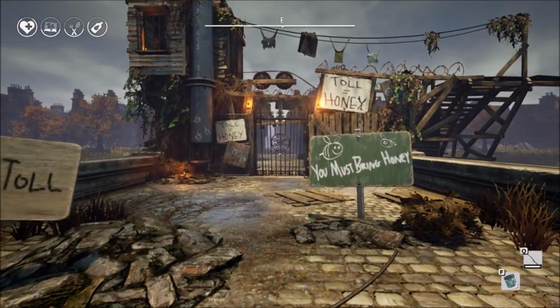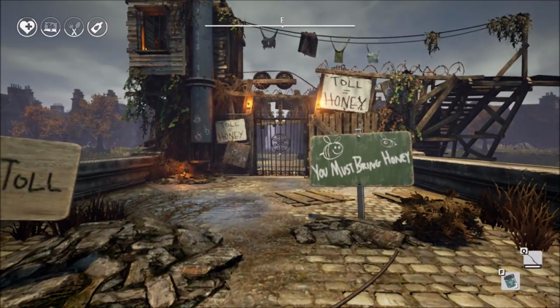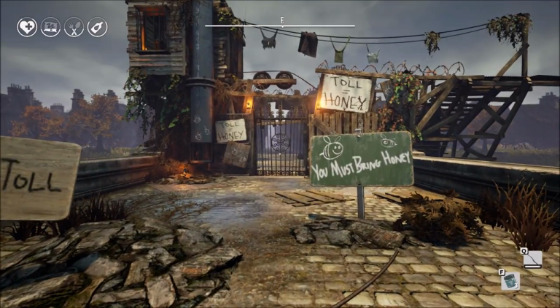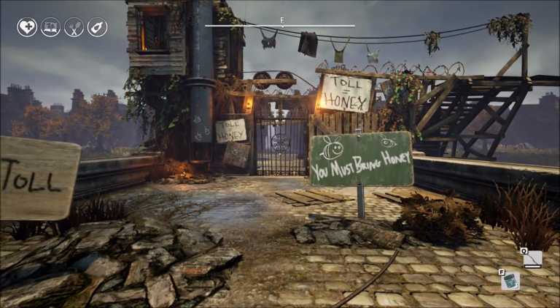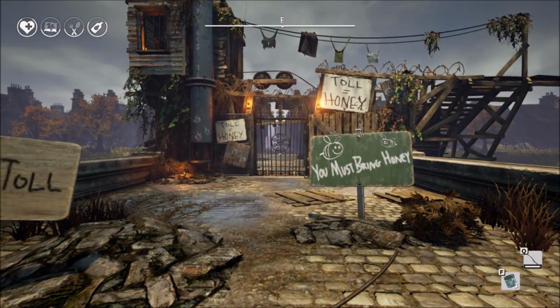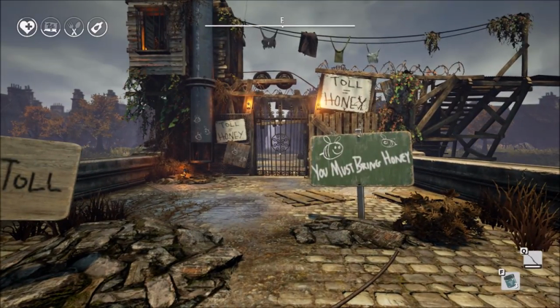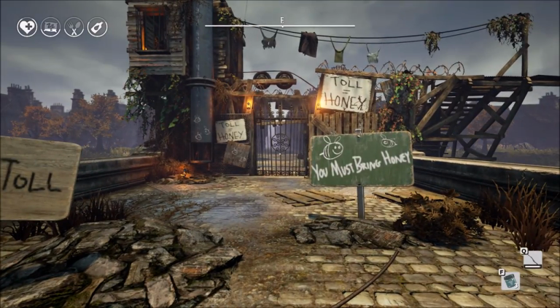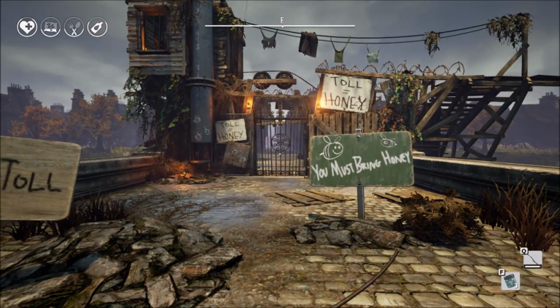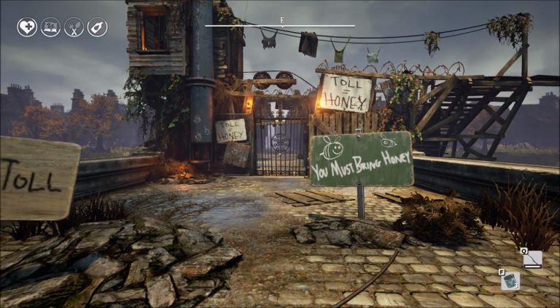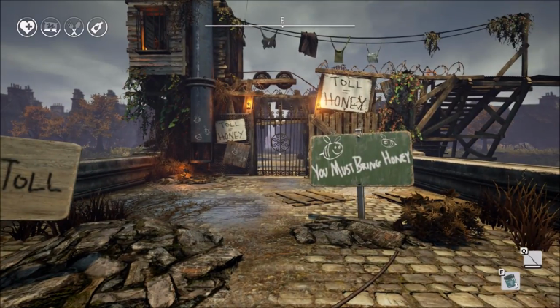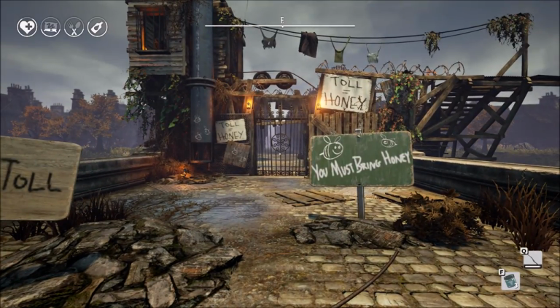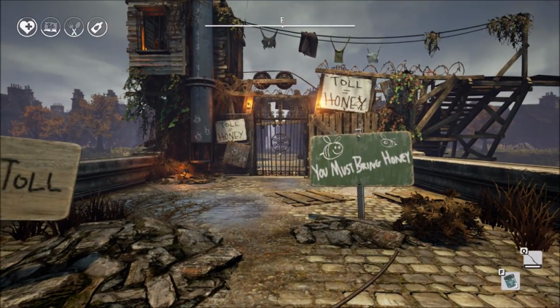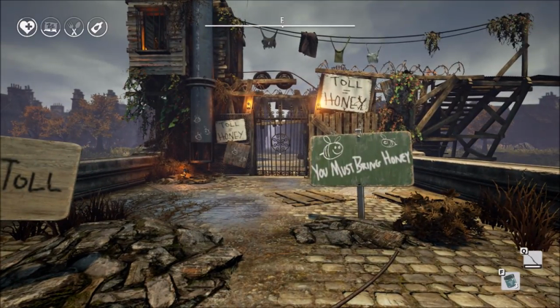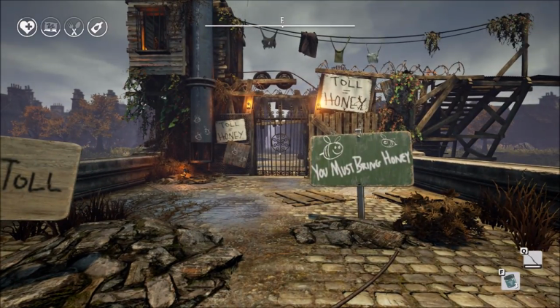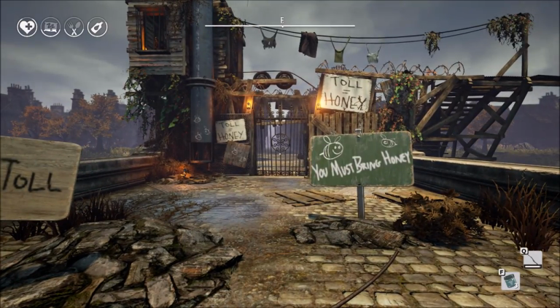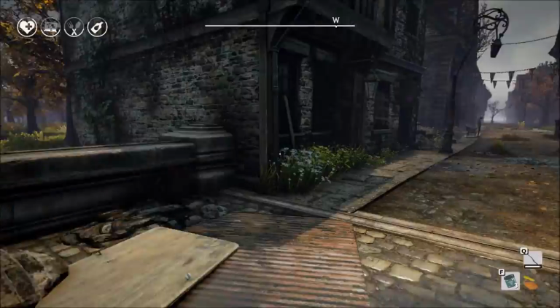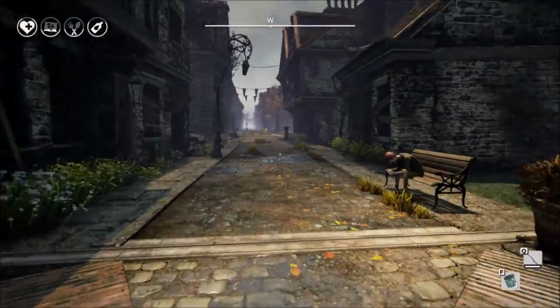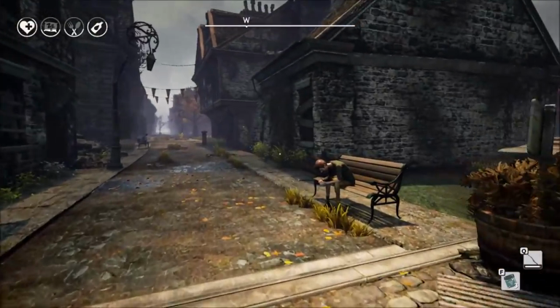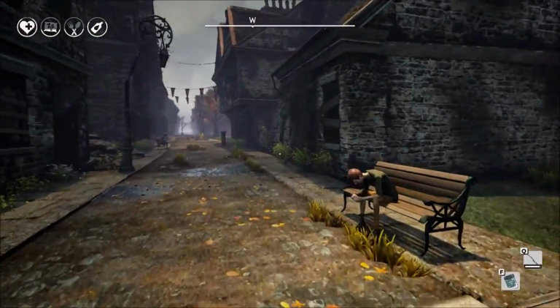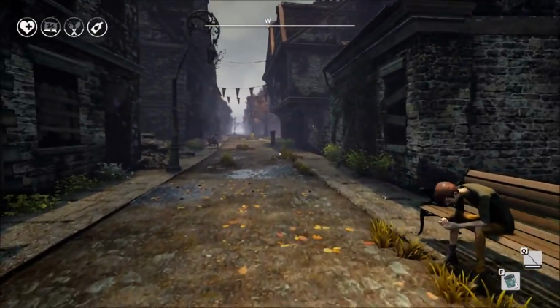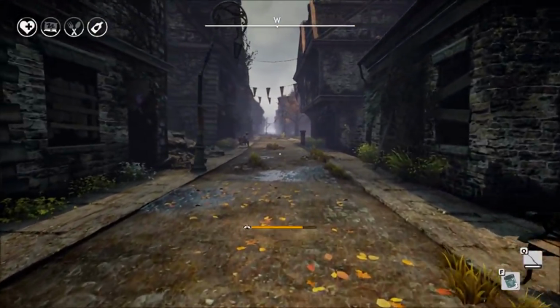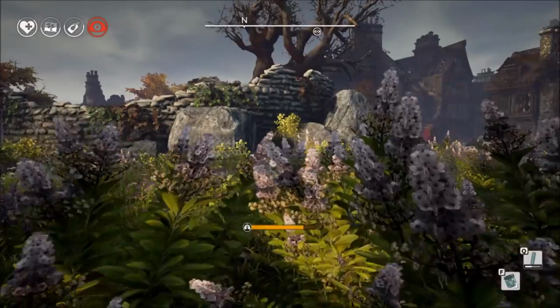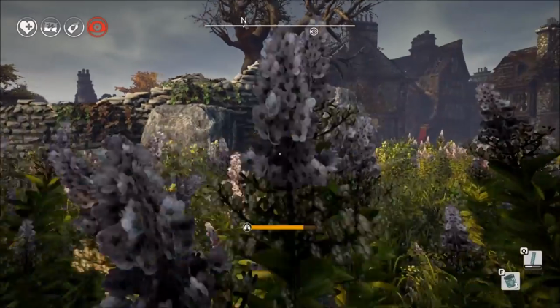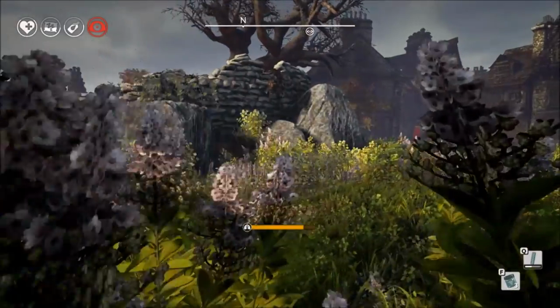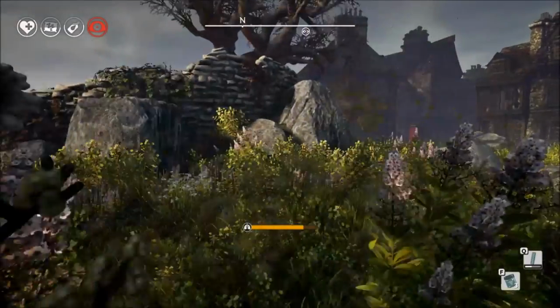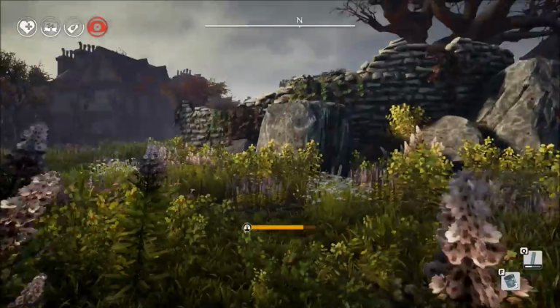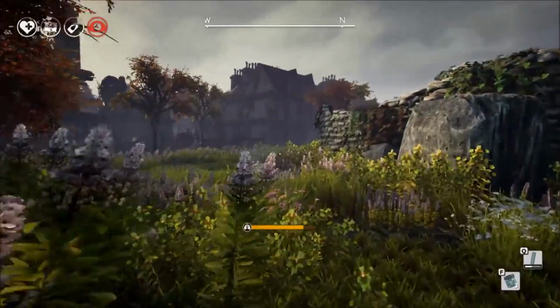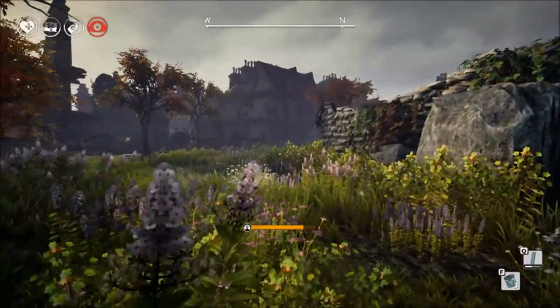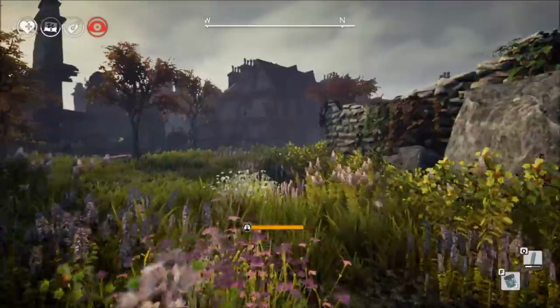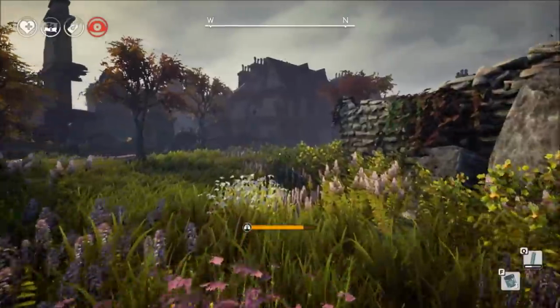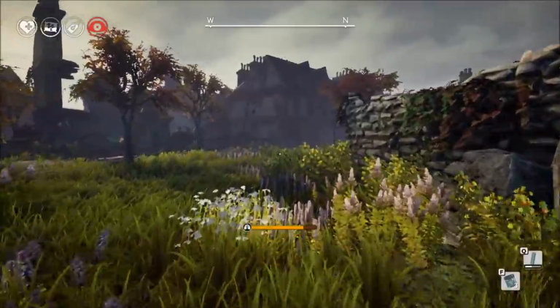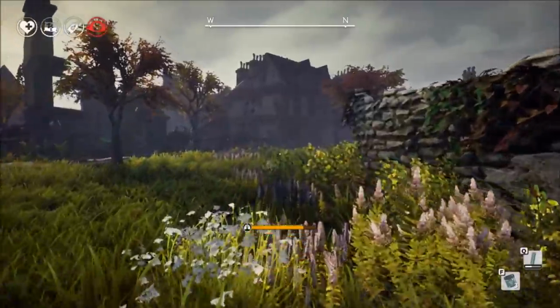All you have to do is give the guard of the bridge some honey and he'll open the gate and let you on your way. The problem is, where are you going to find that honey?